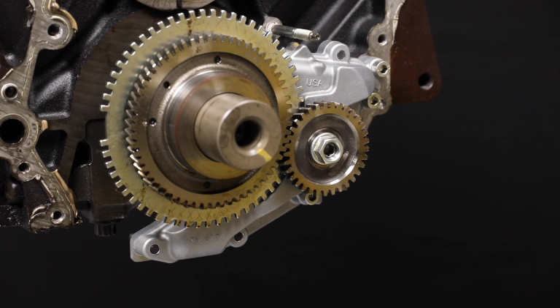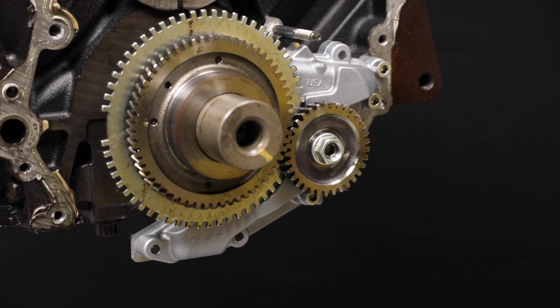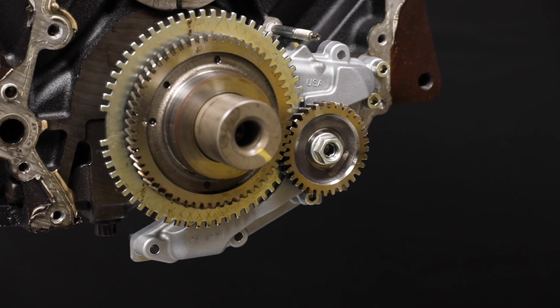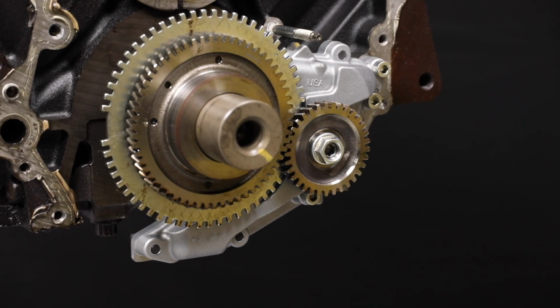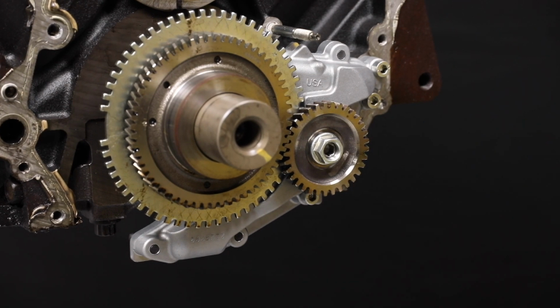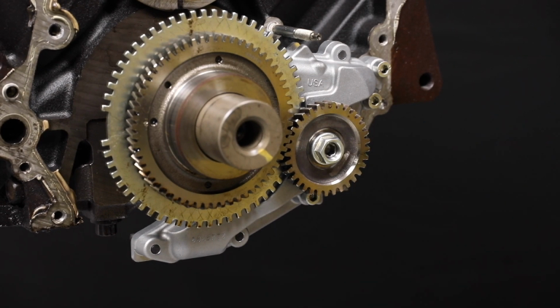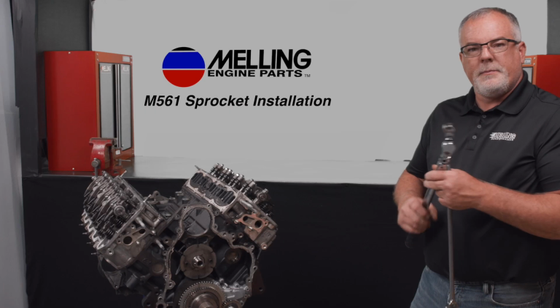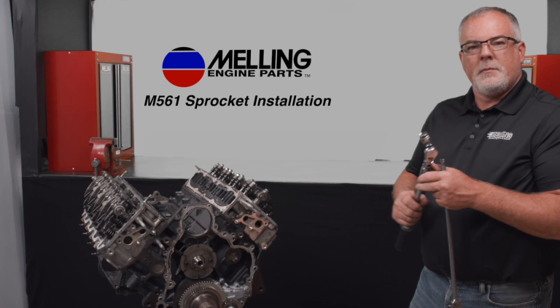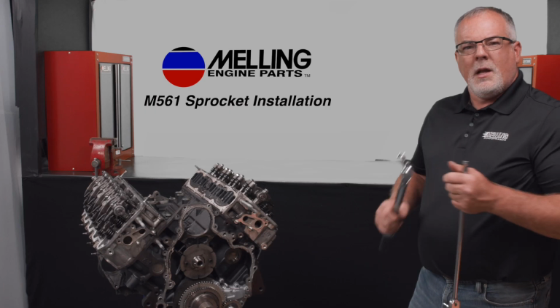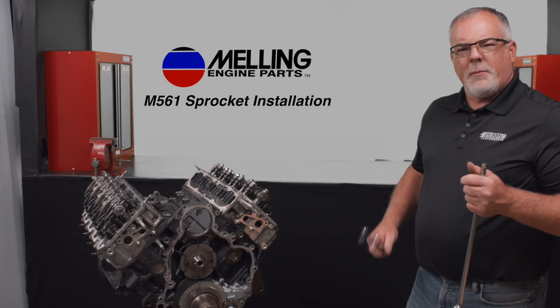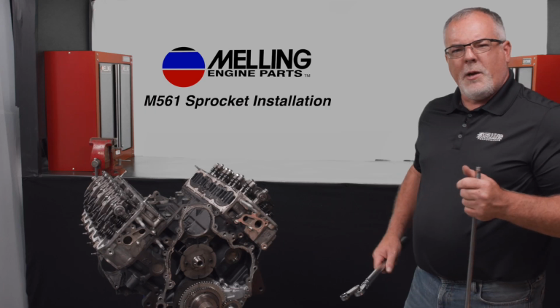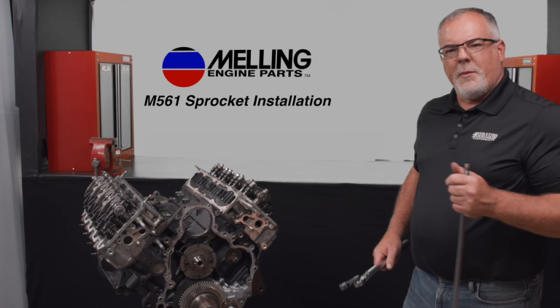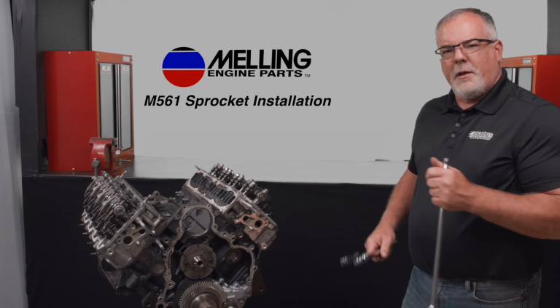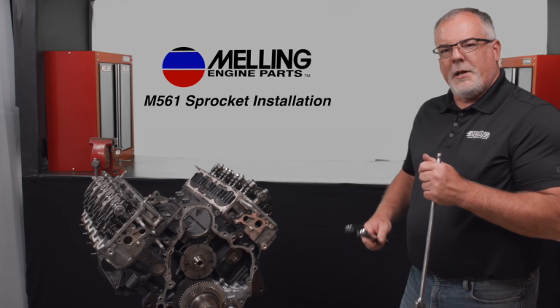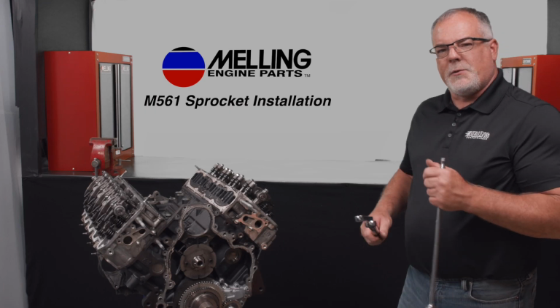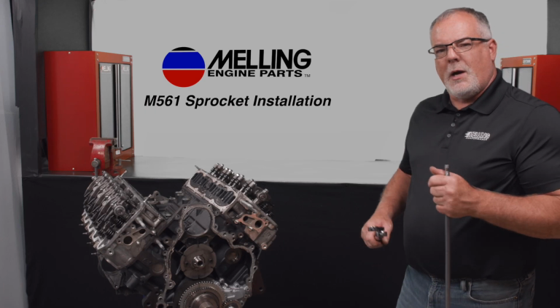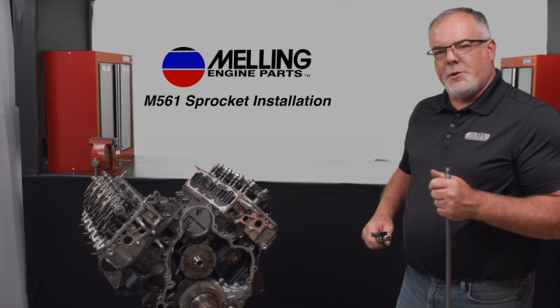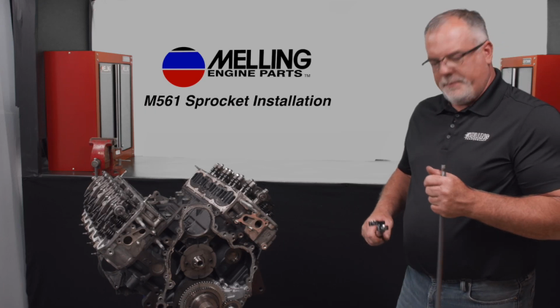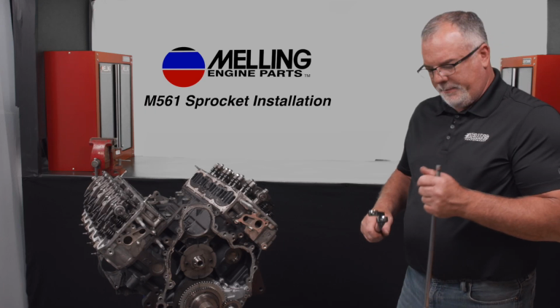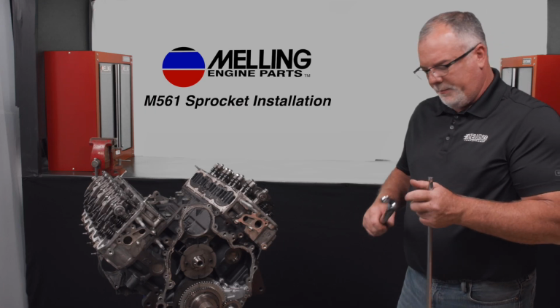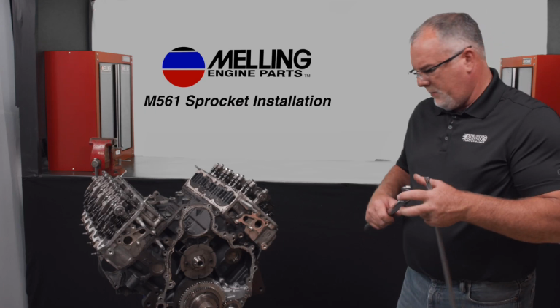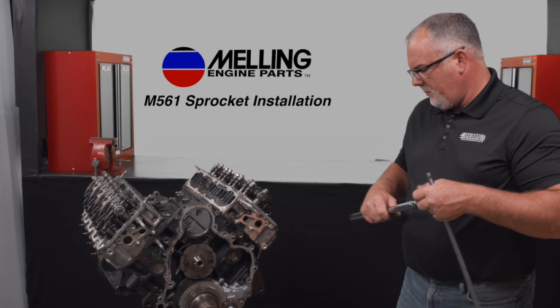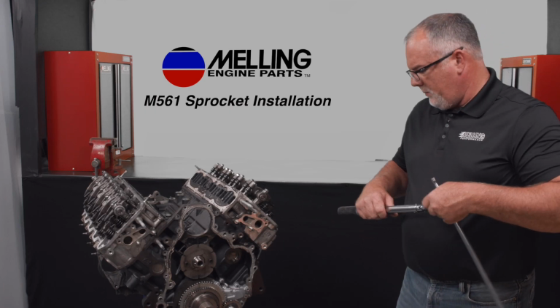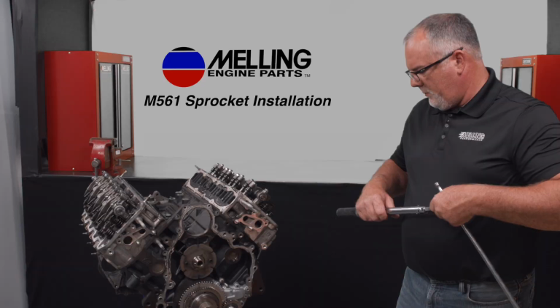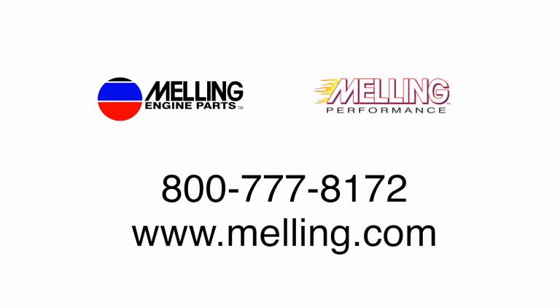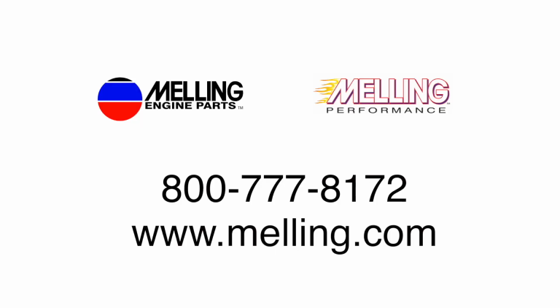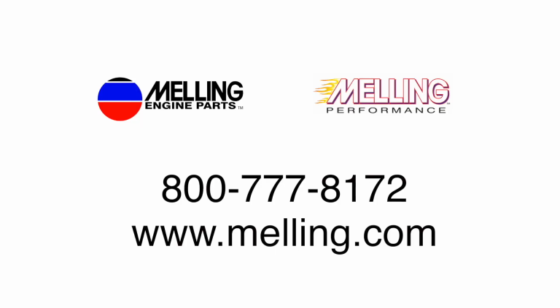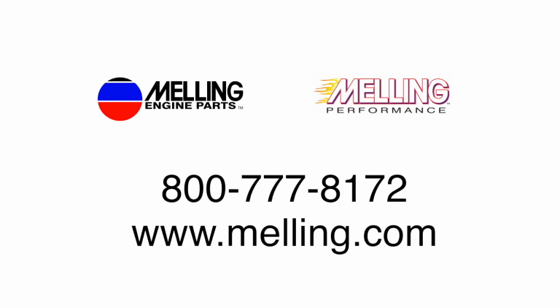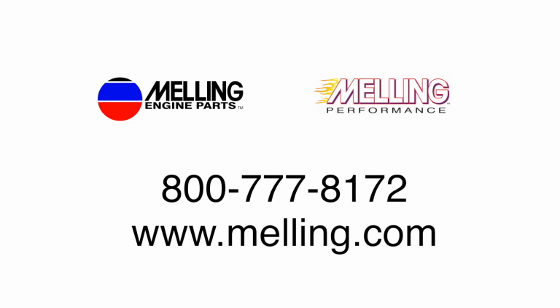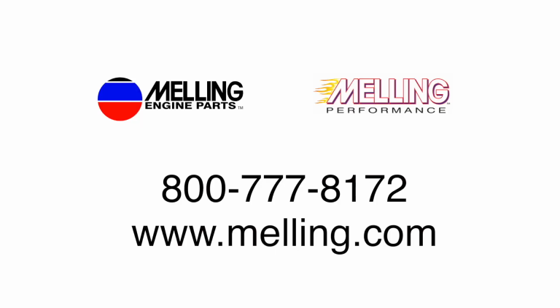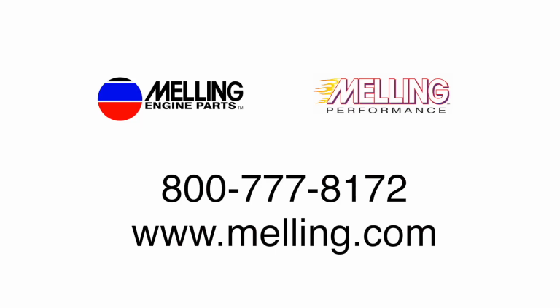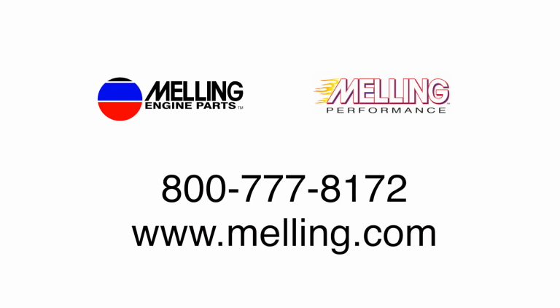And there we go. I'm Cale with Melling. Thanks for watchin'. Take care.